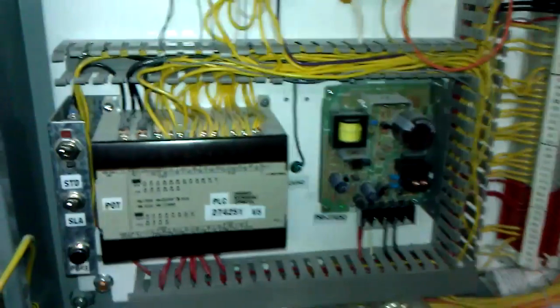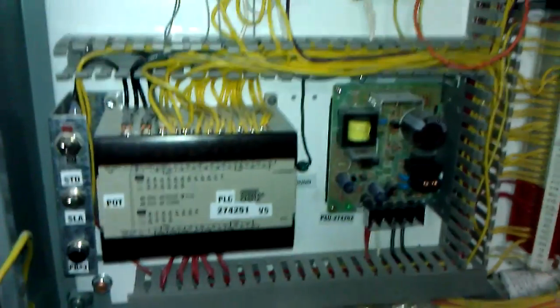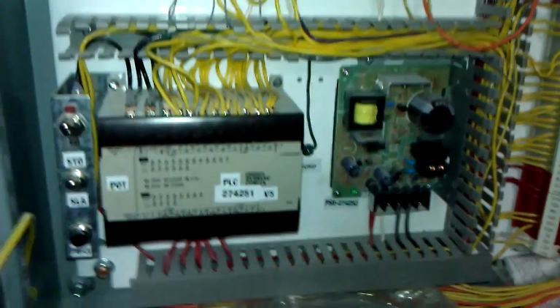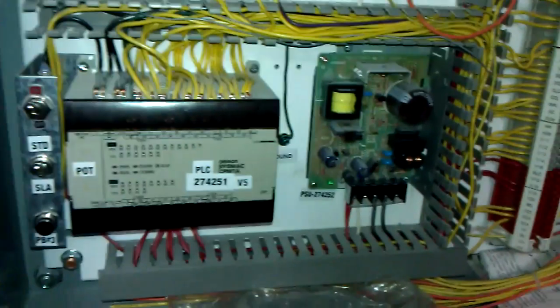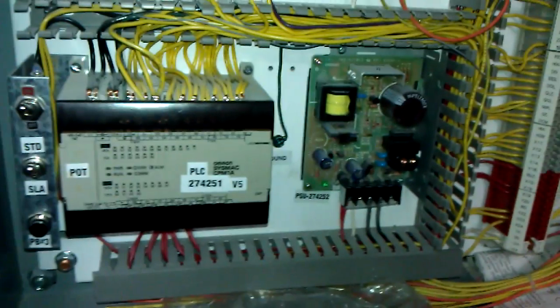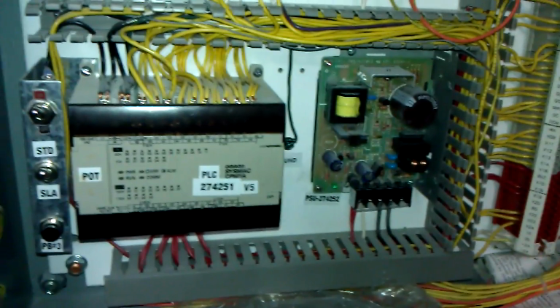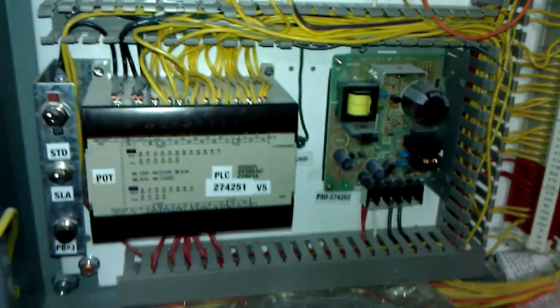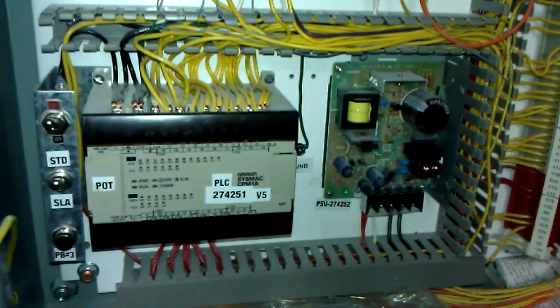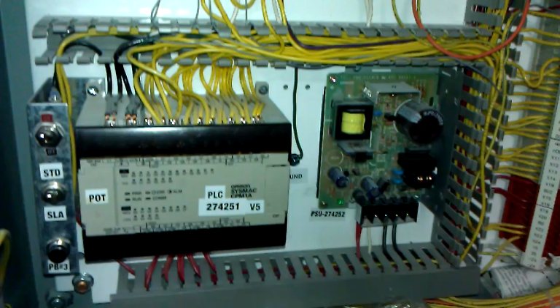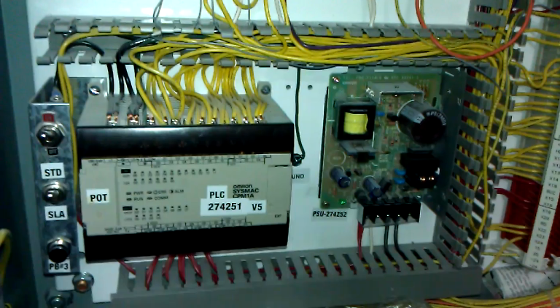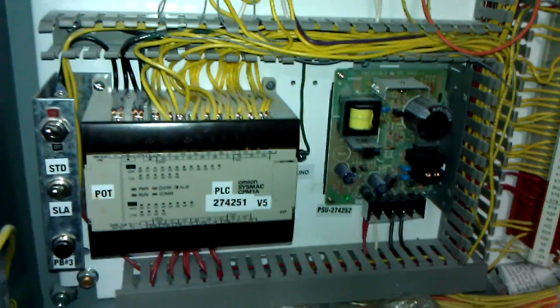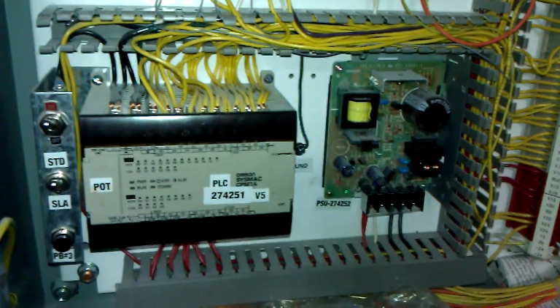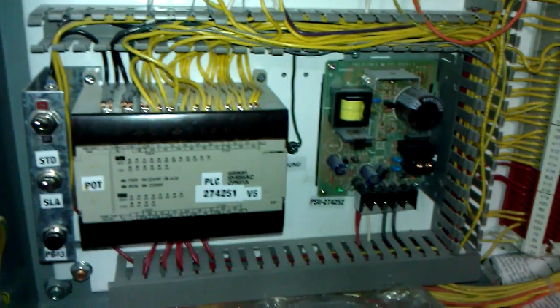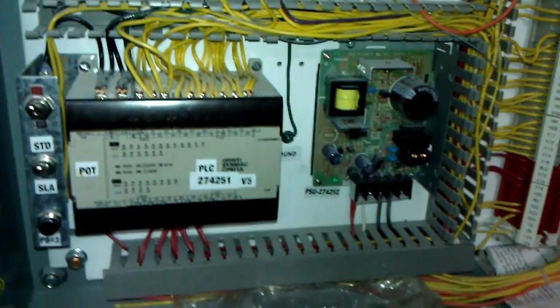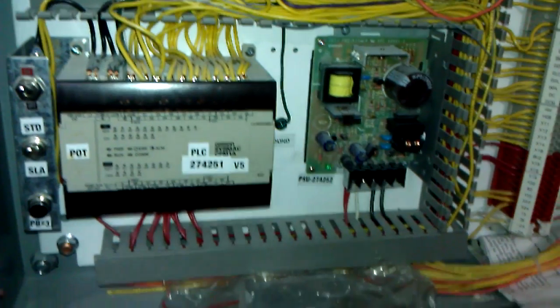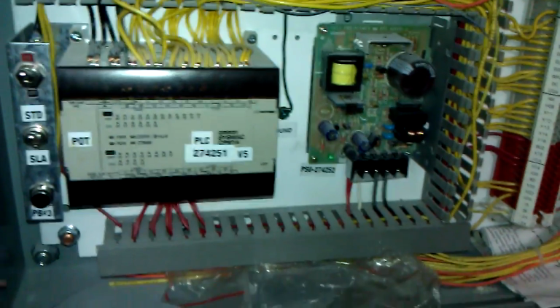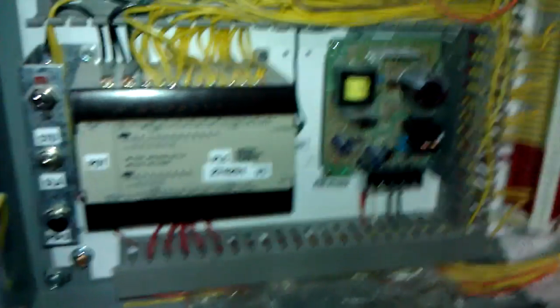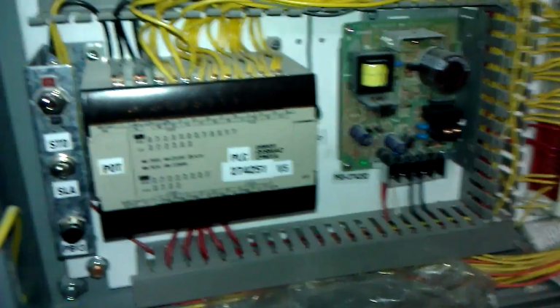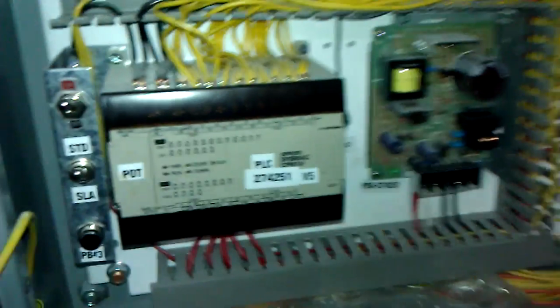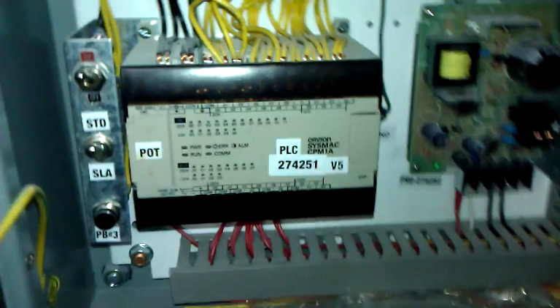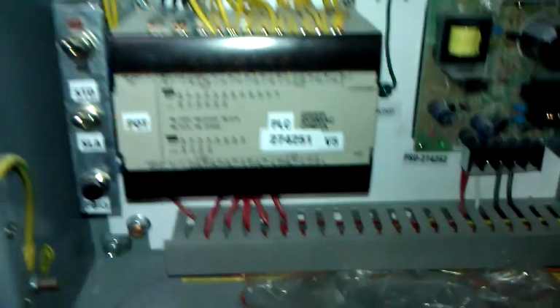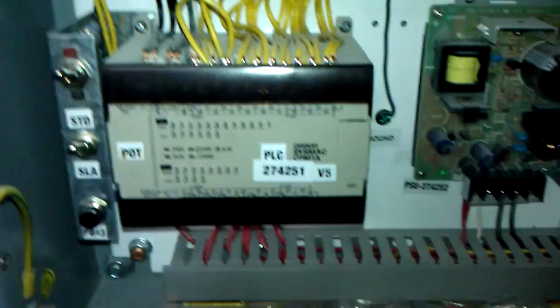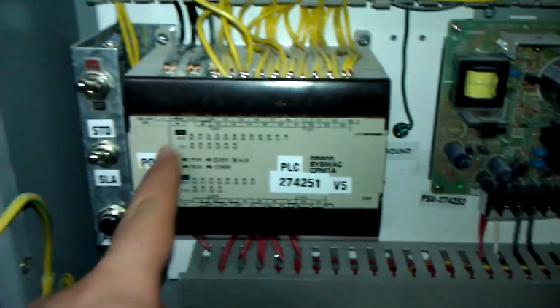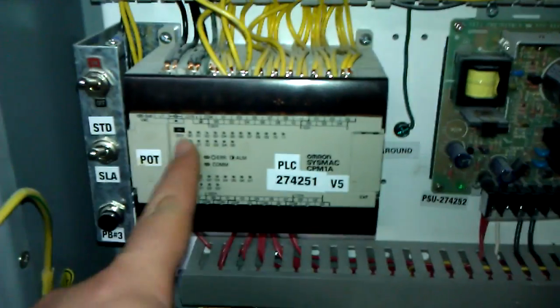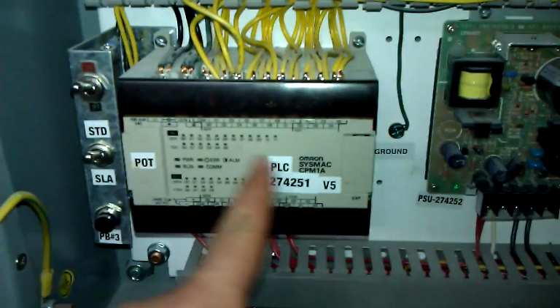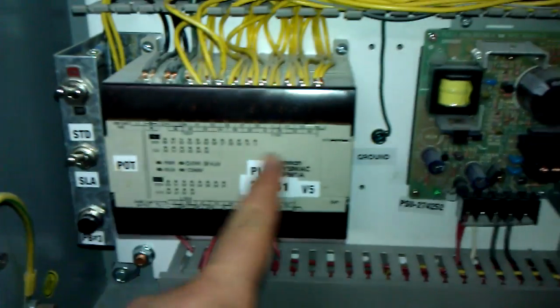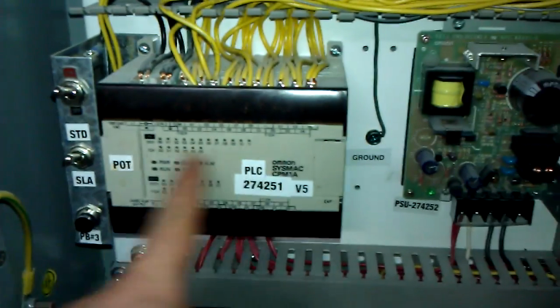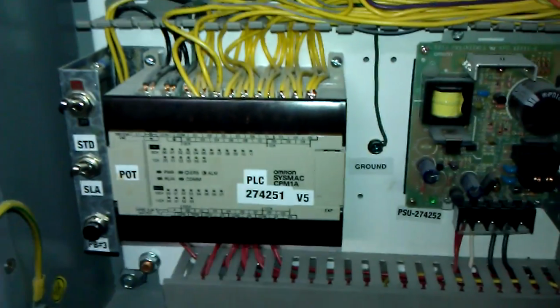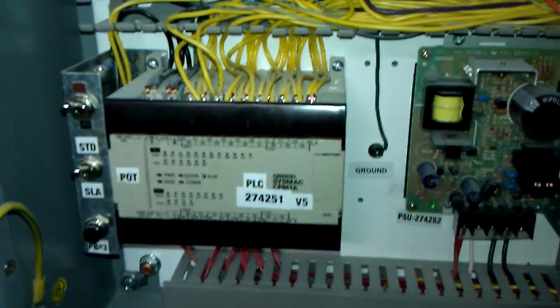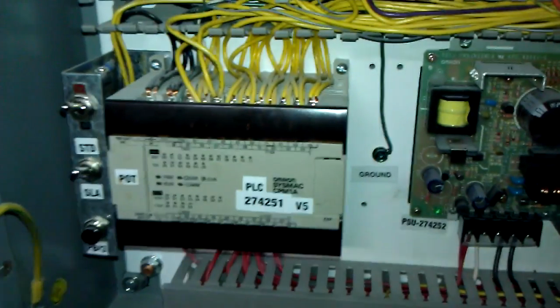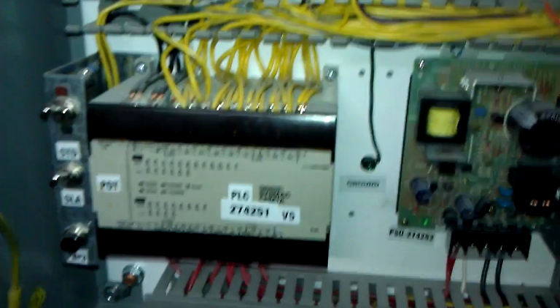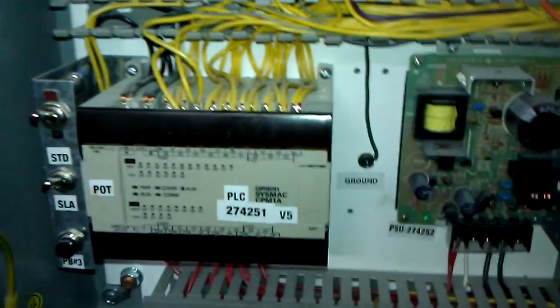This one controls the doors. Its inputs are not conveniently labeled.